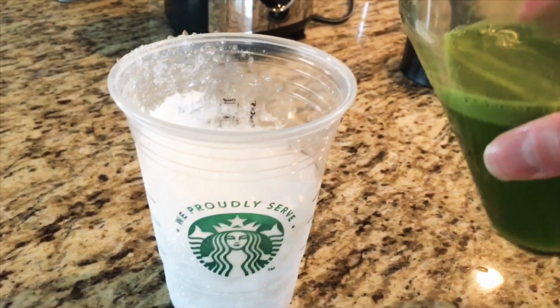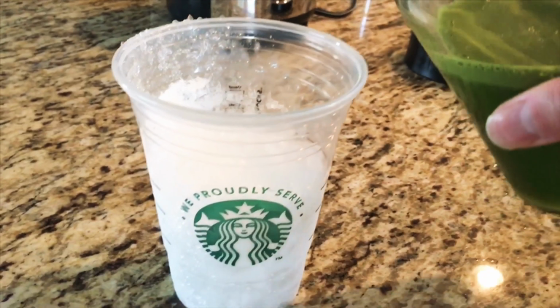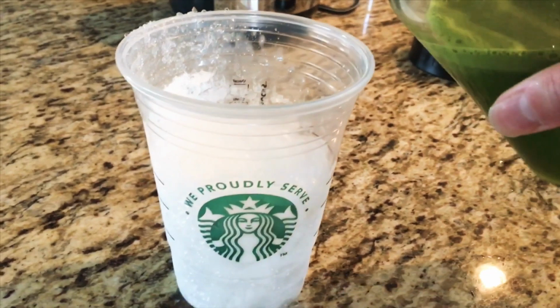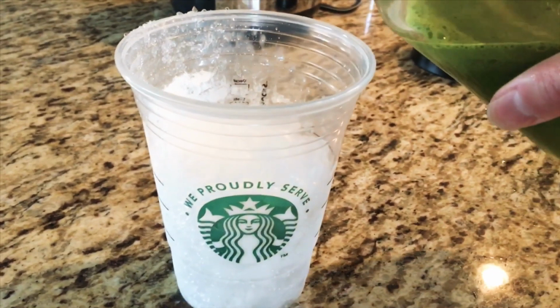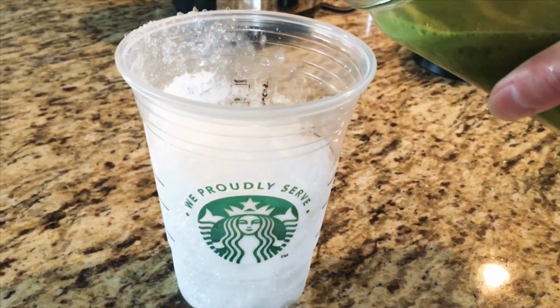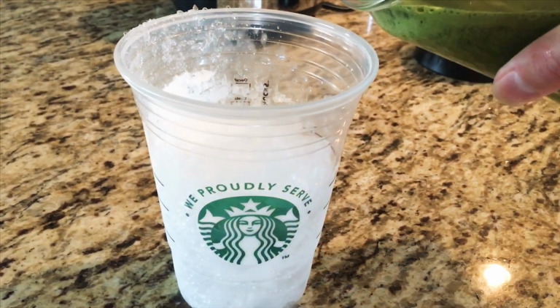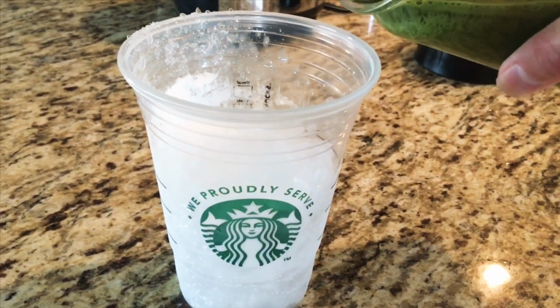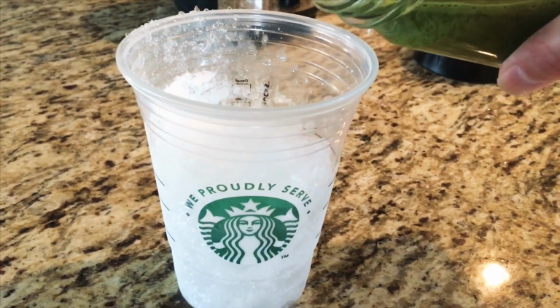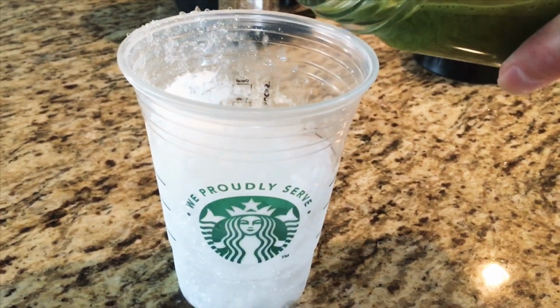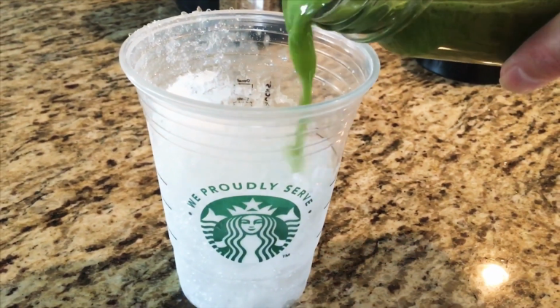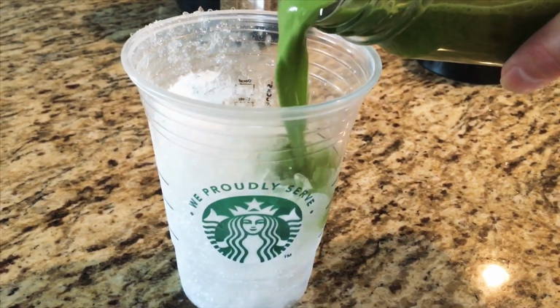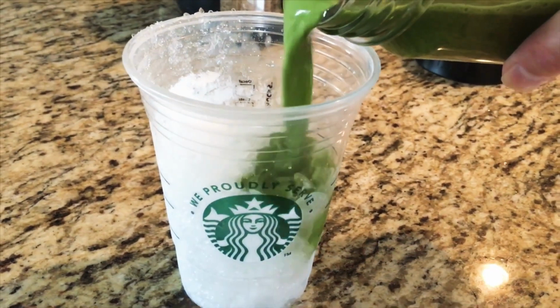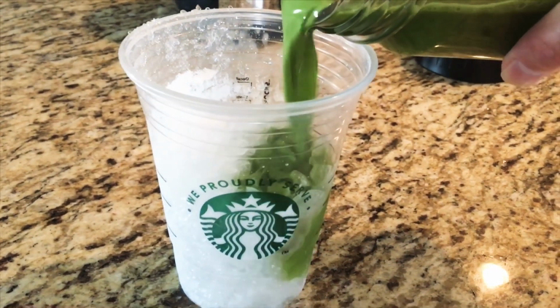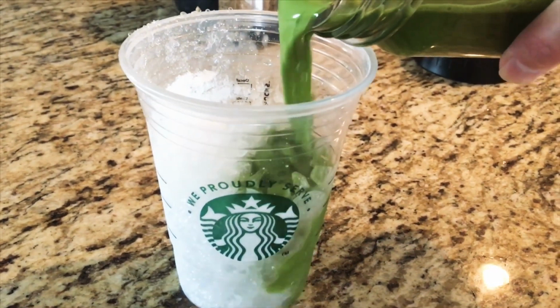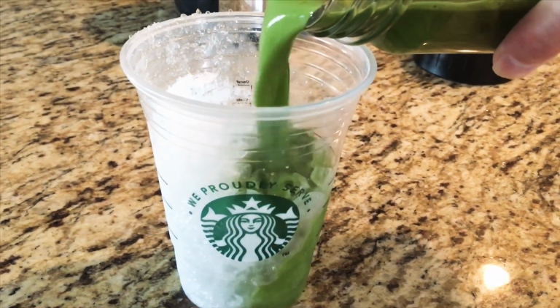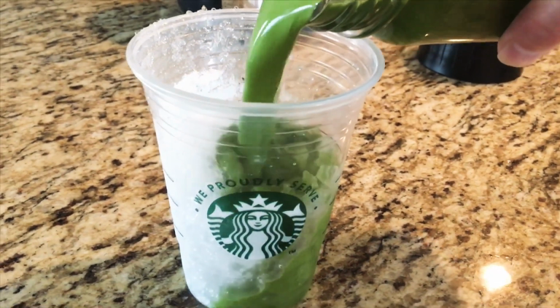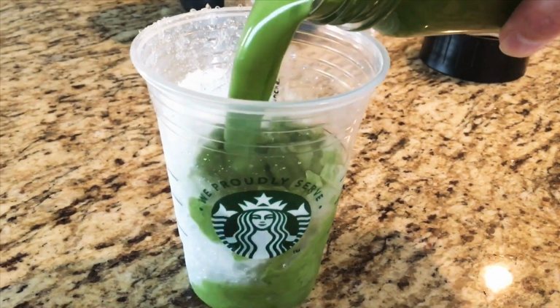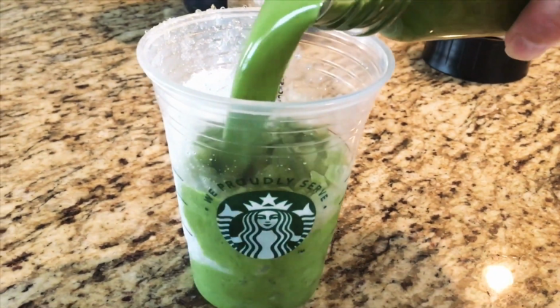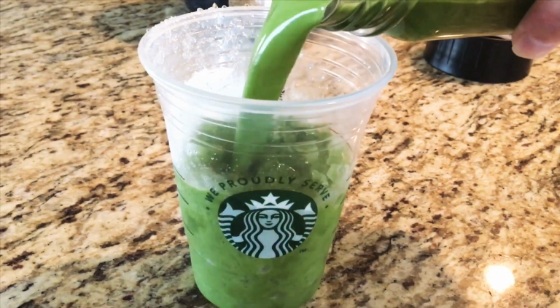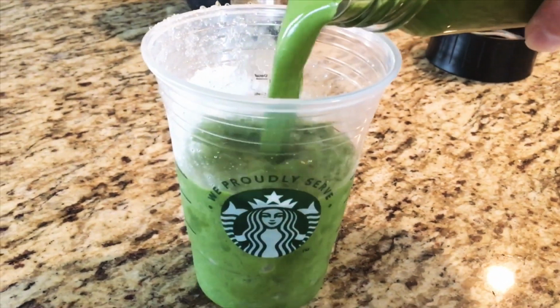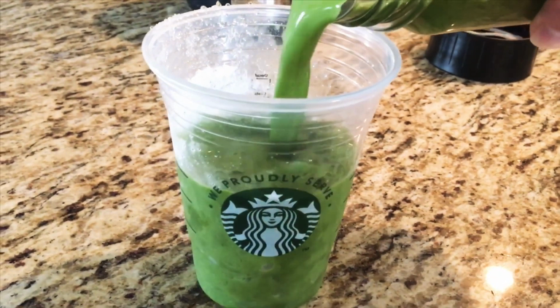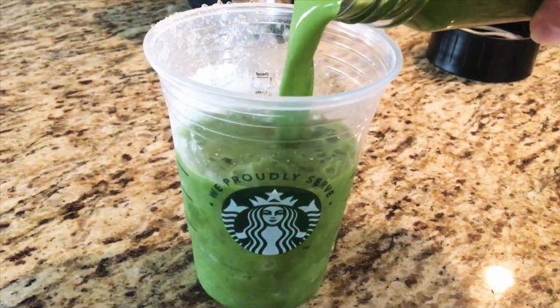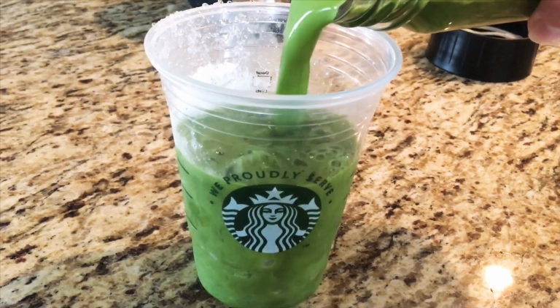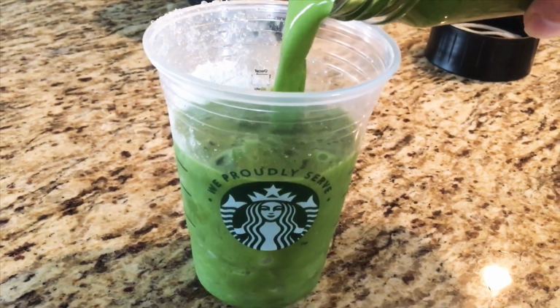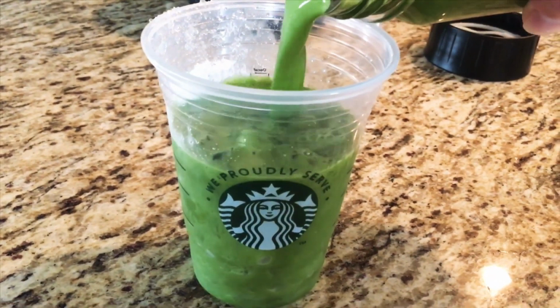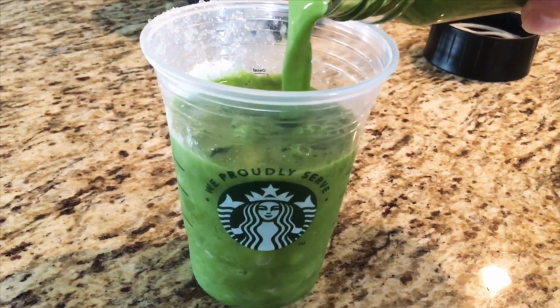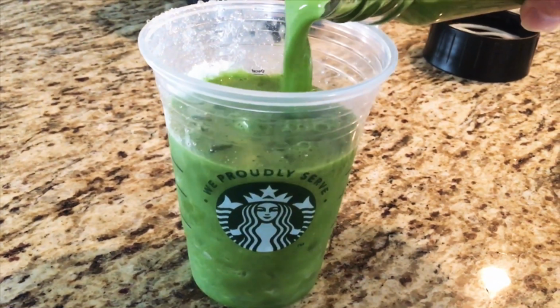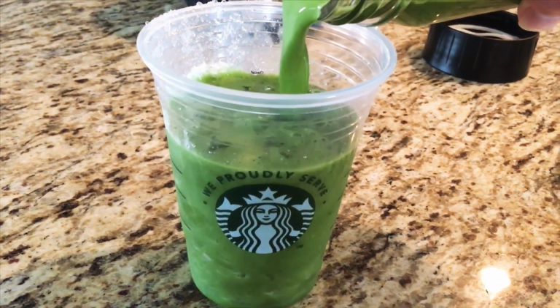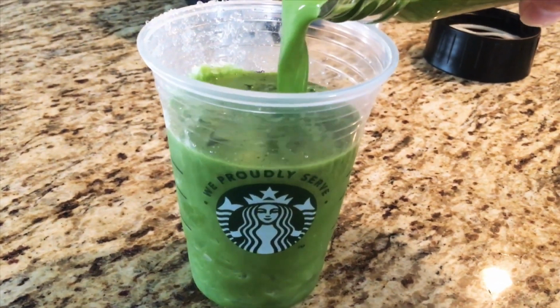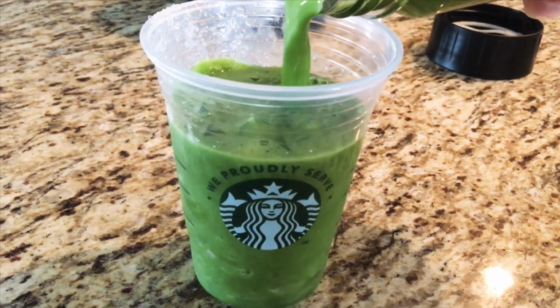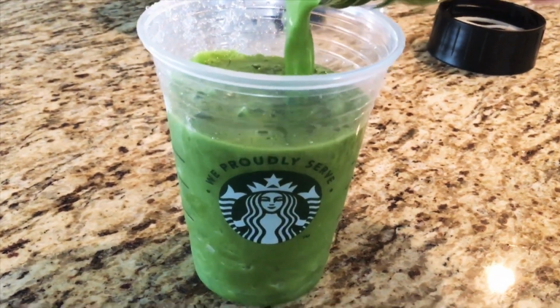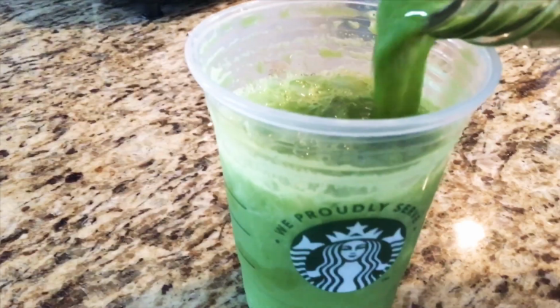You're going to pour the mixture into your favorite cup, which I'm using the Starbucks cup today.